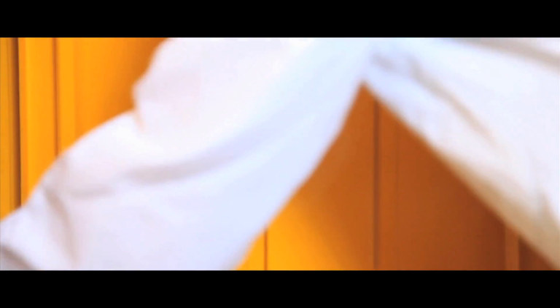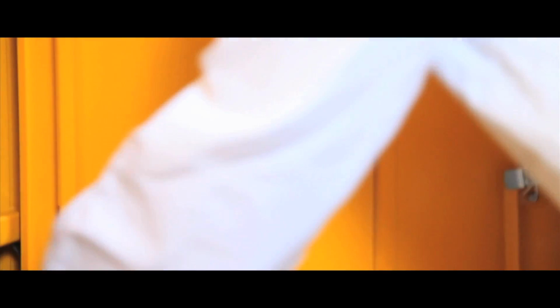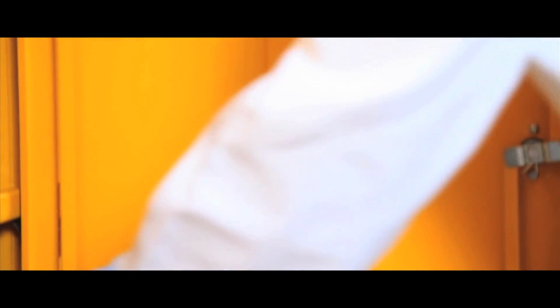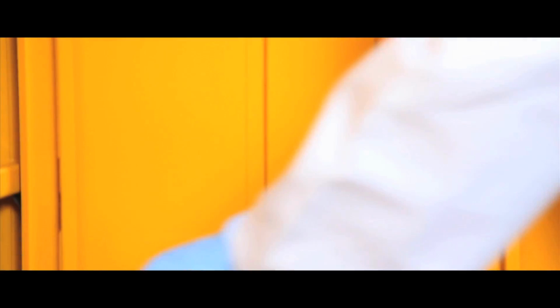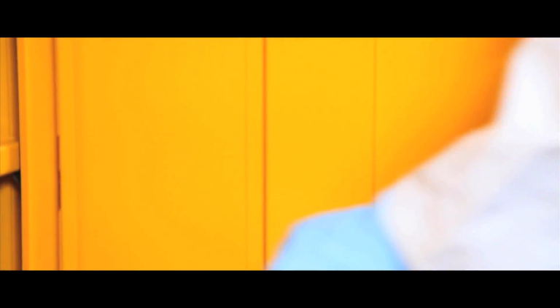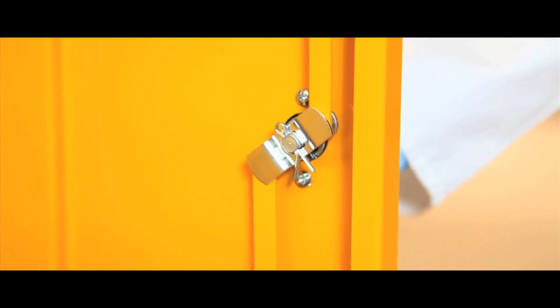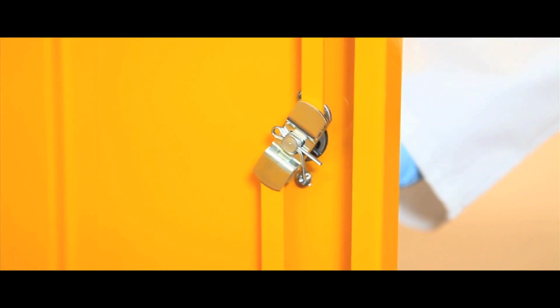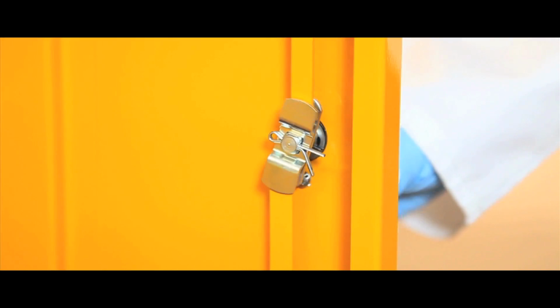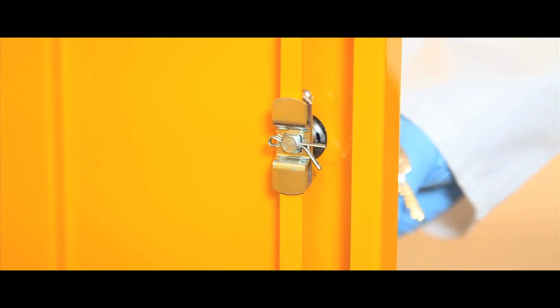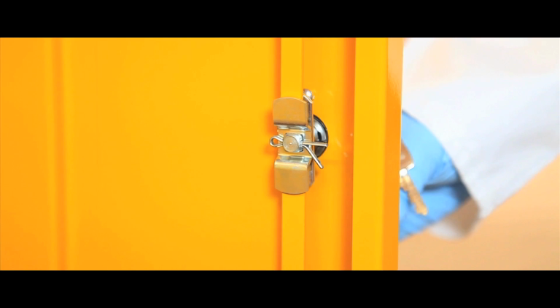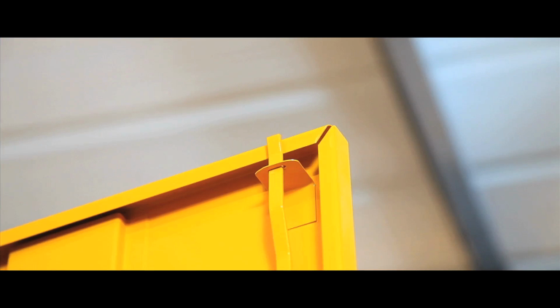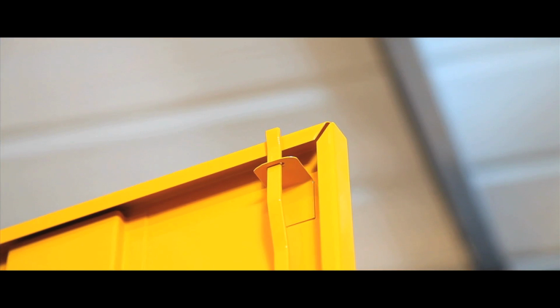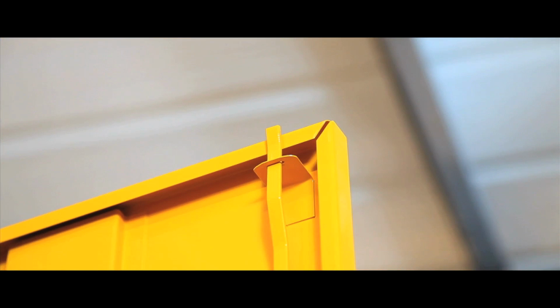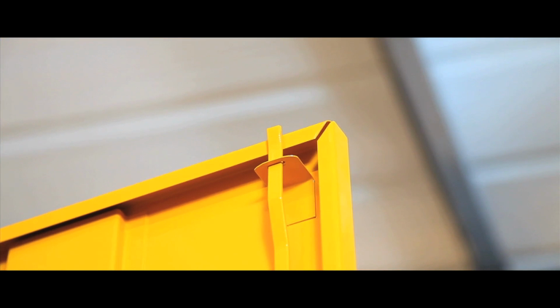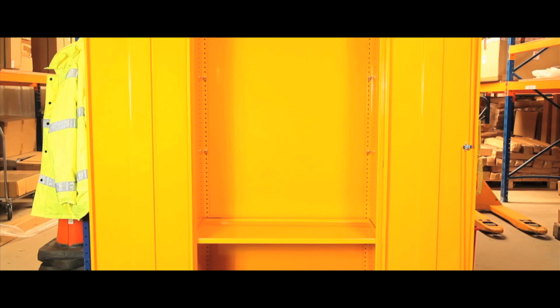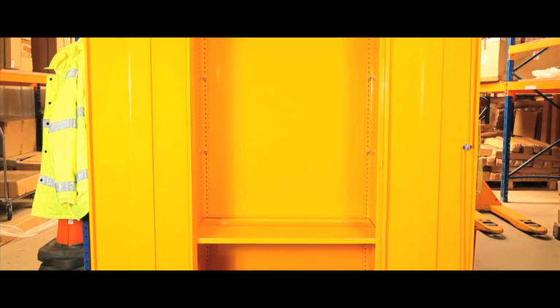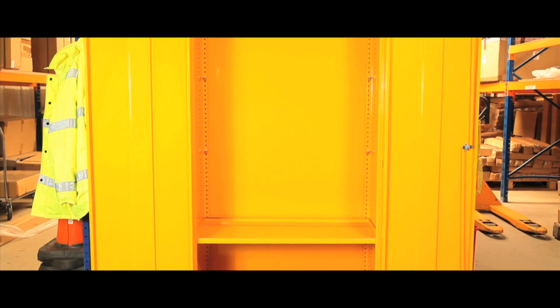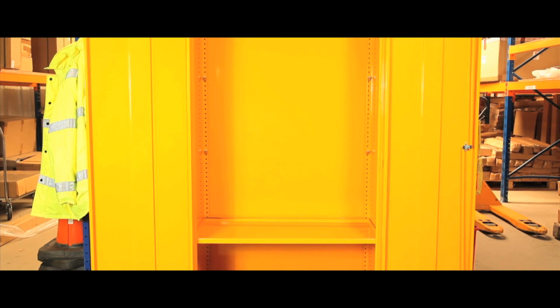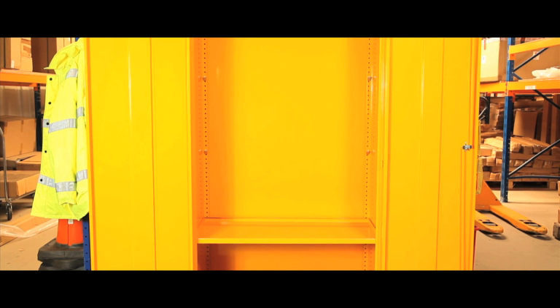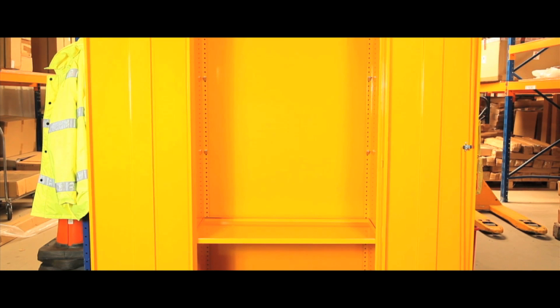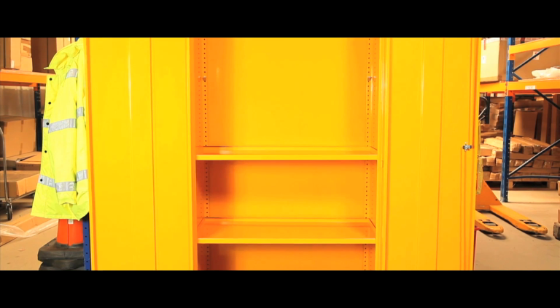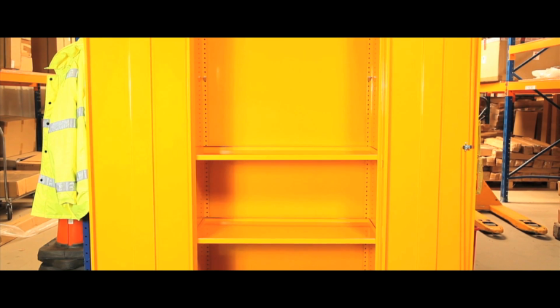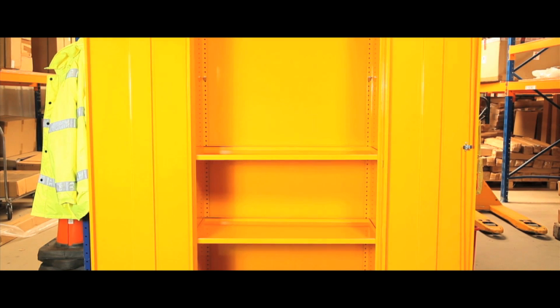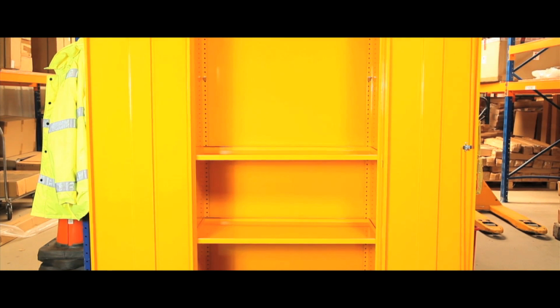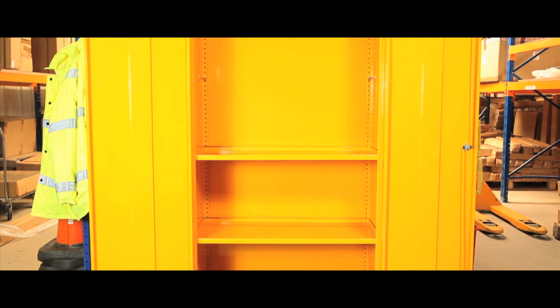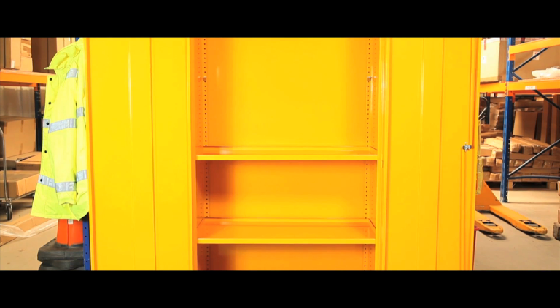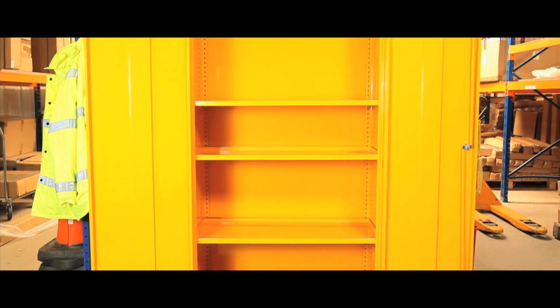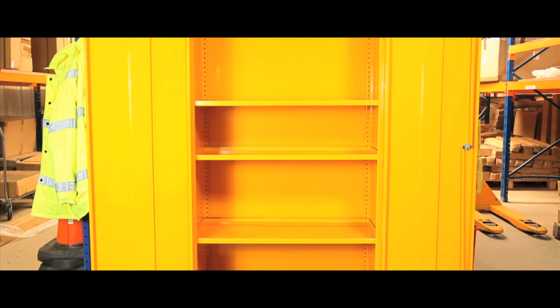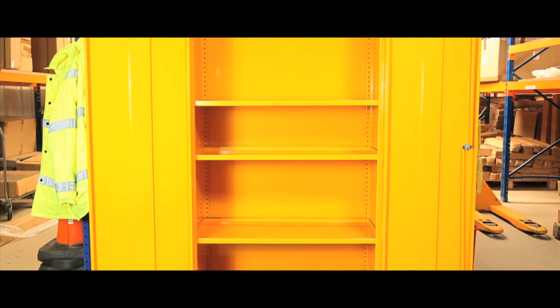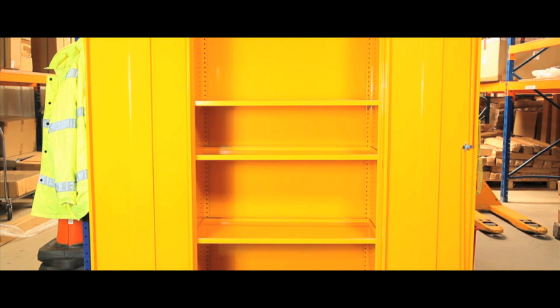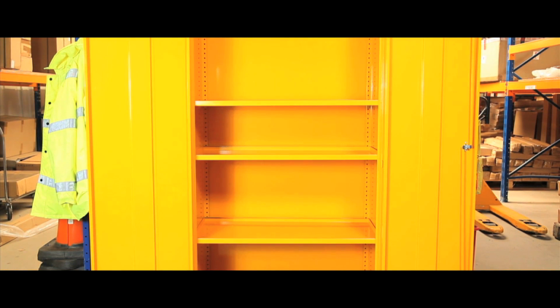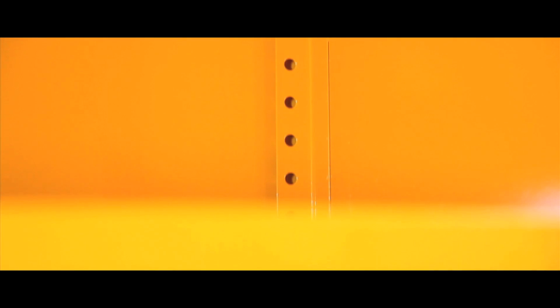With a two point locking system and one, two or three adjustable shelves.